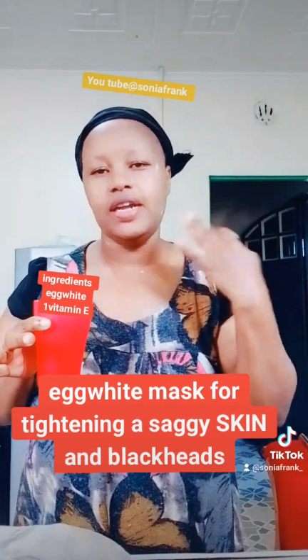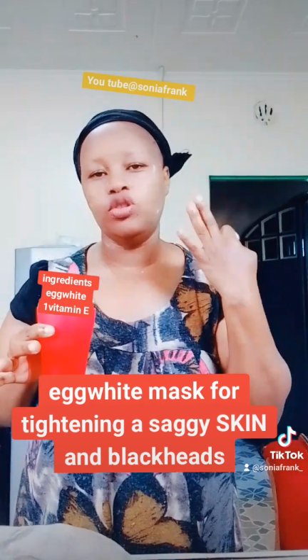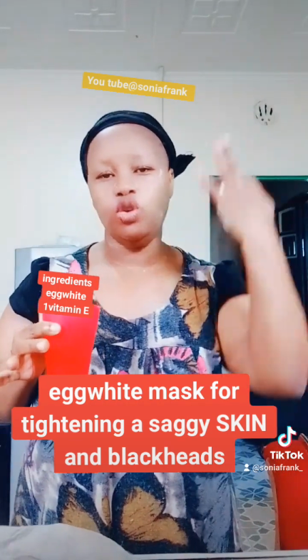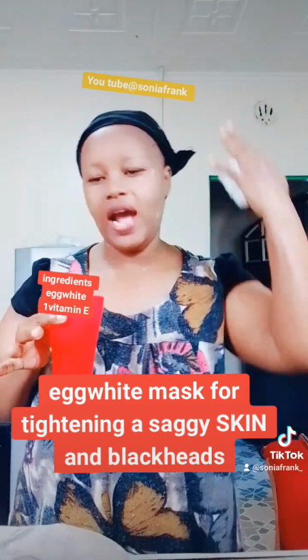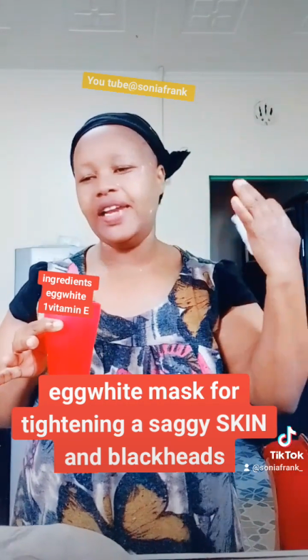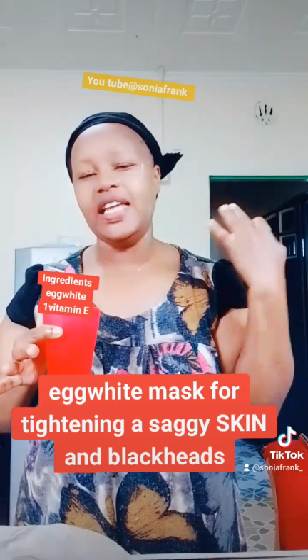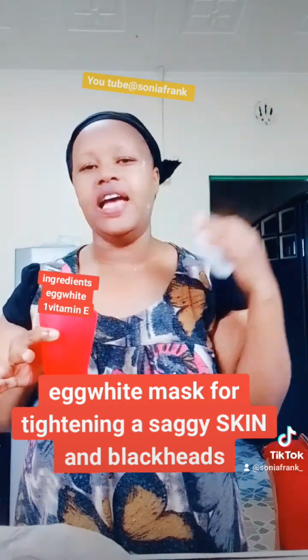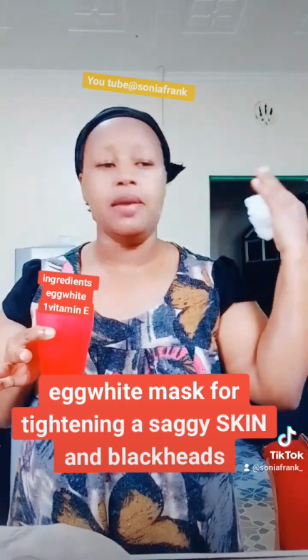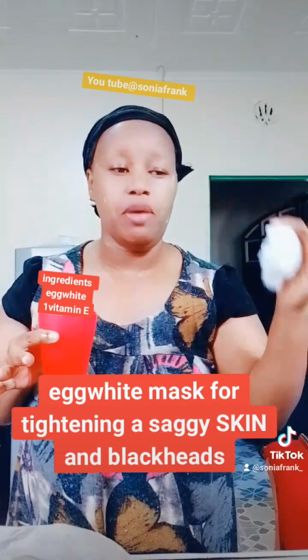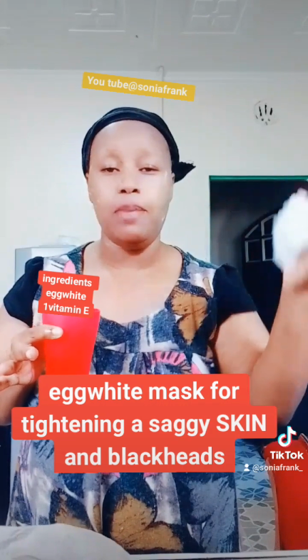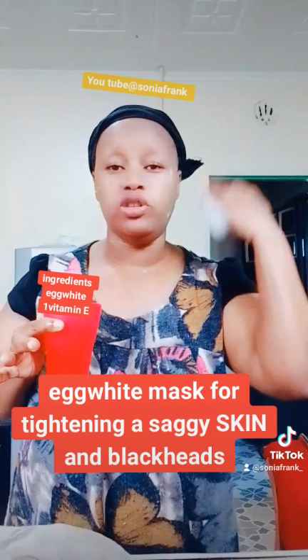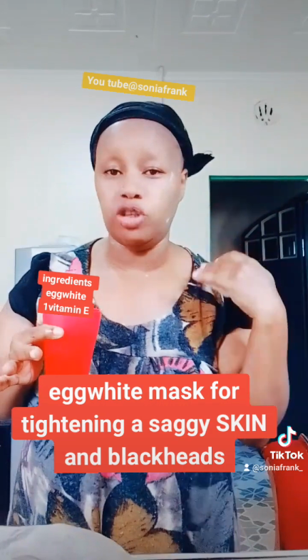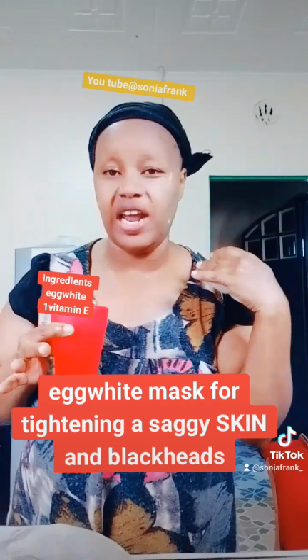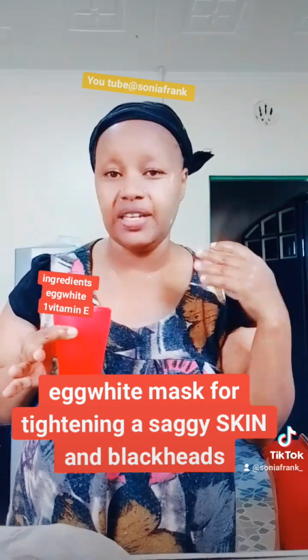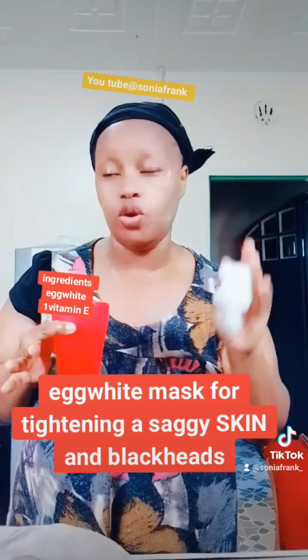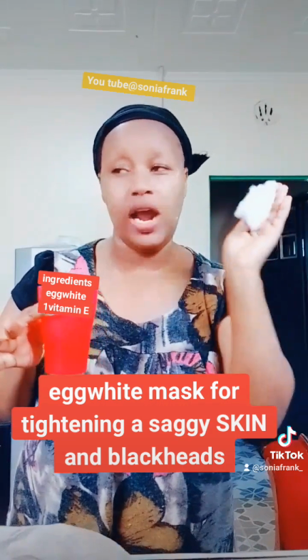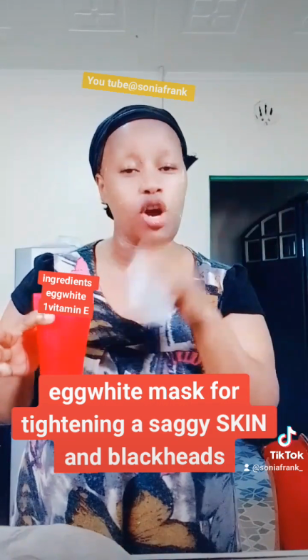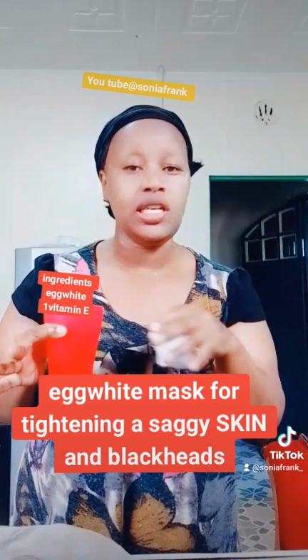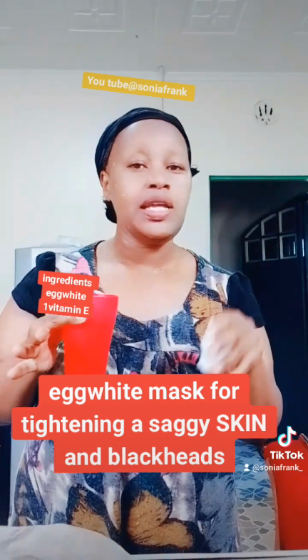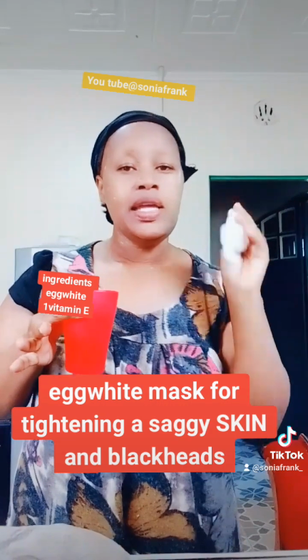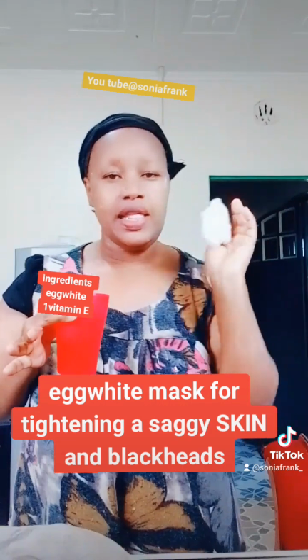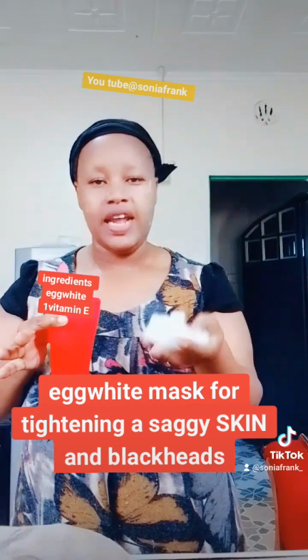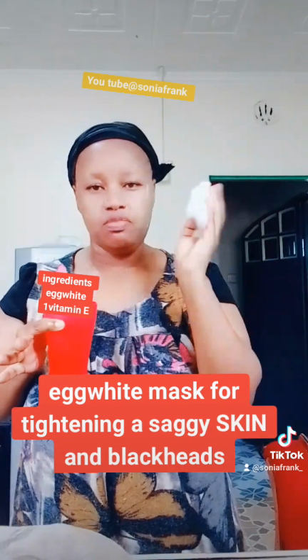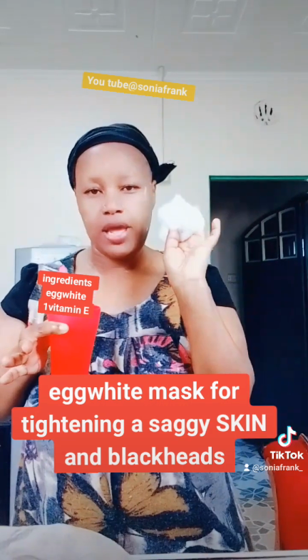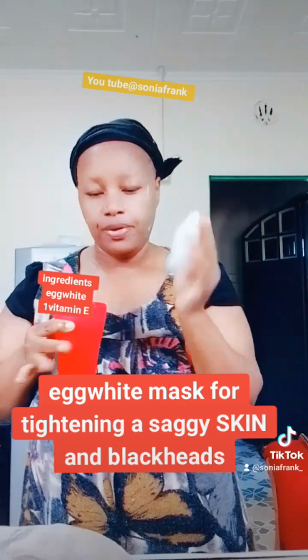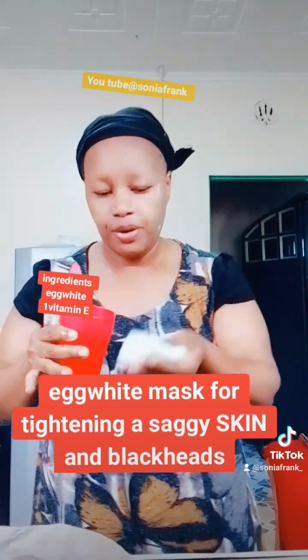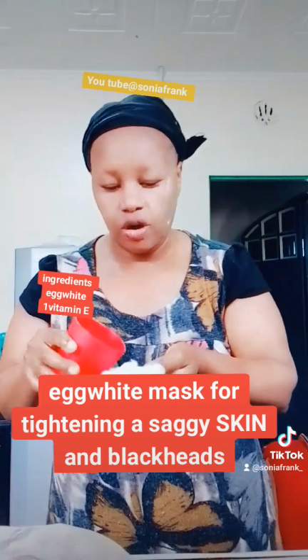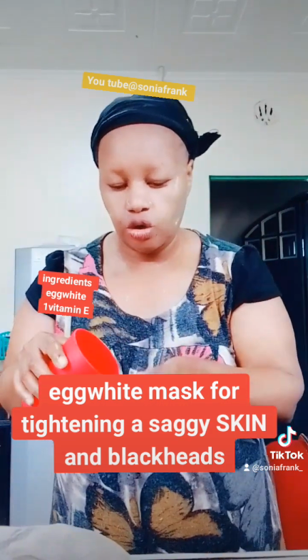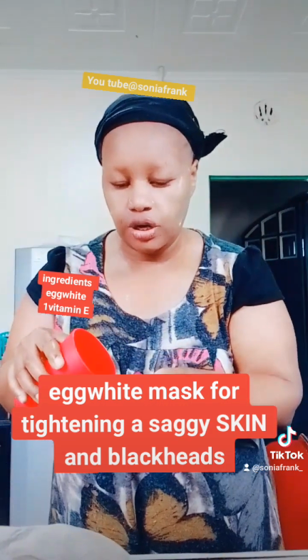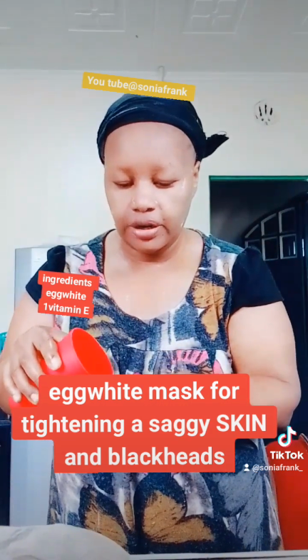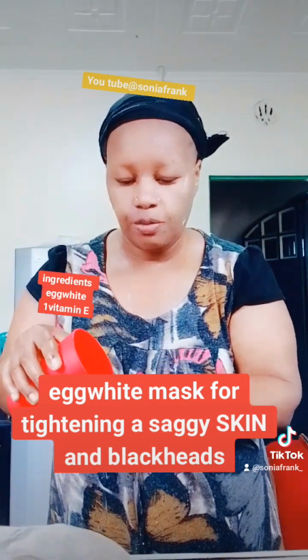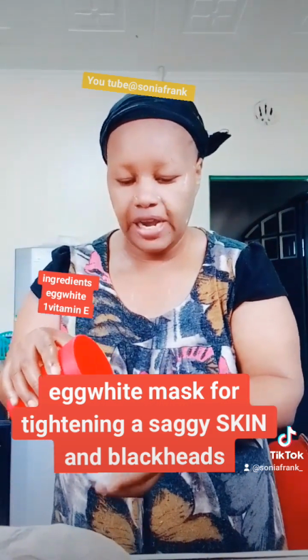Then wipe or wash — I prefer to wipe so that it can continue to work underneath. I put on the moisturizer after, but you can wash. Let me wipe with cotton wool and water.